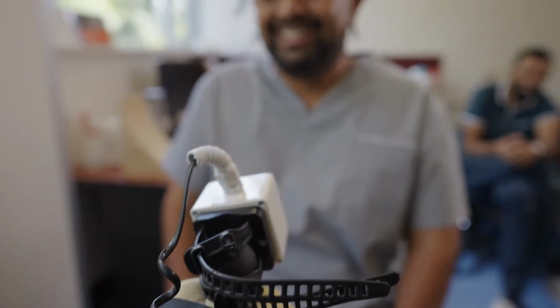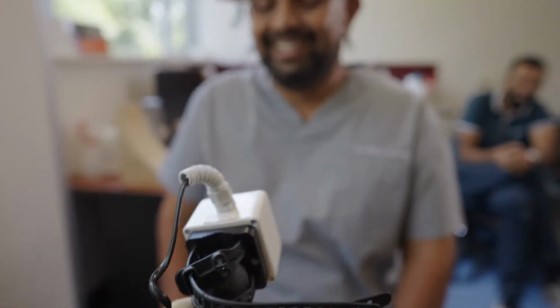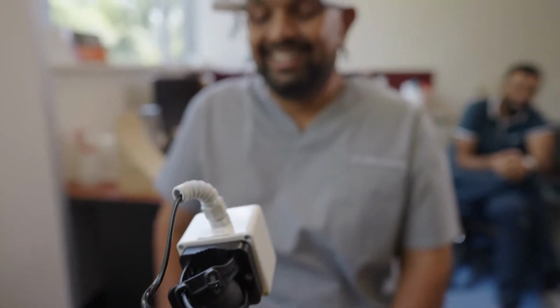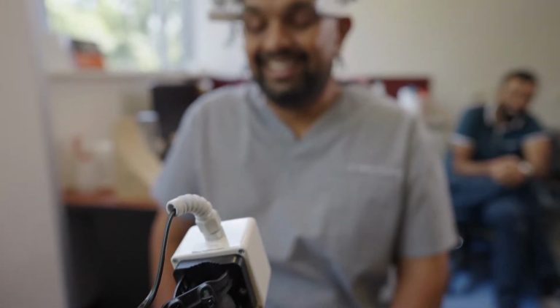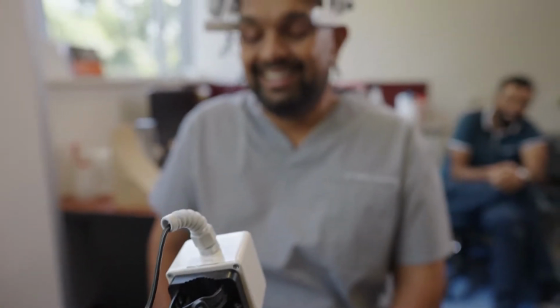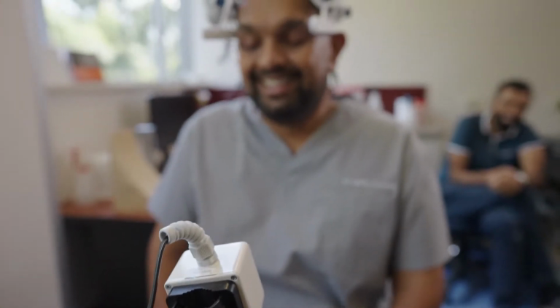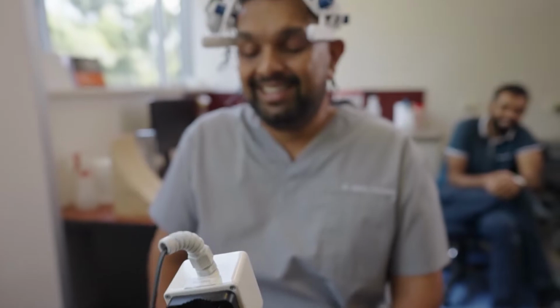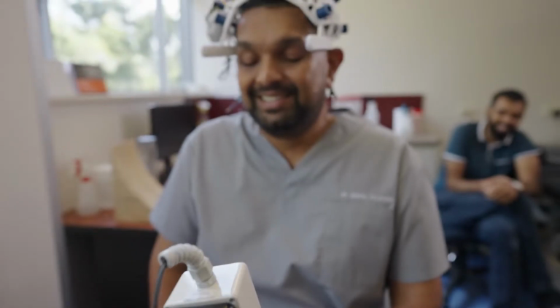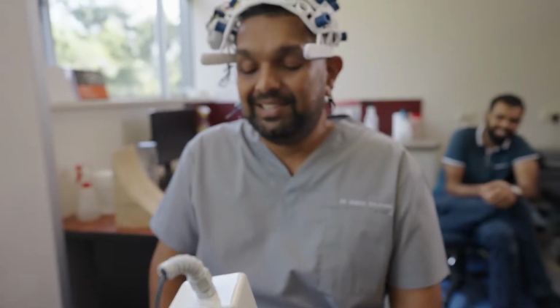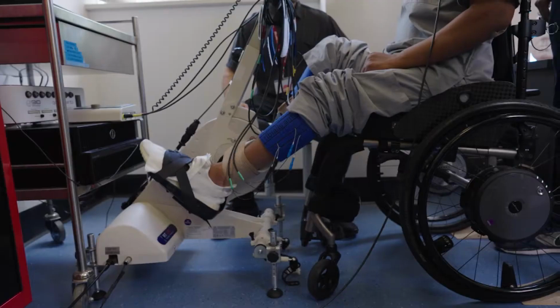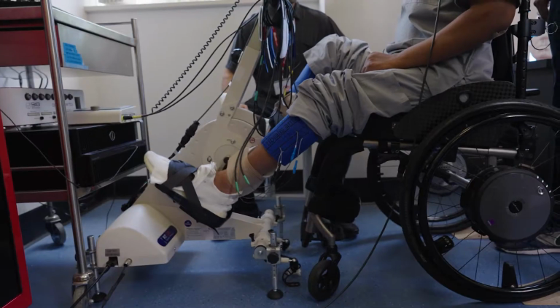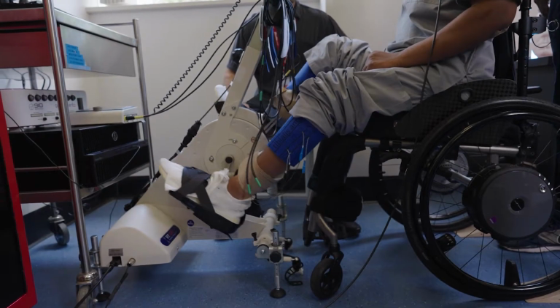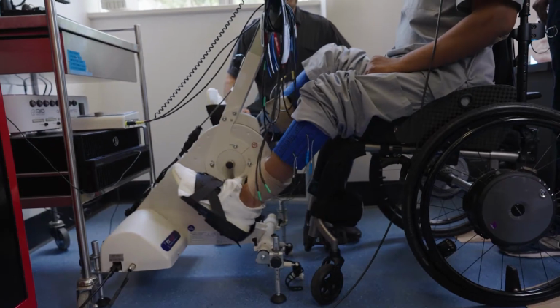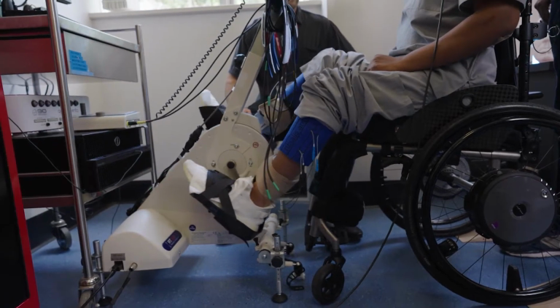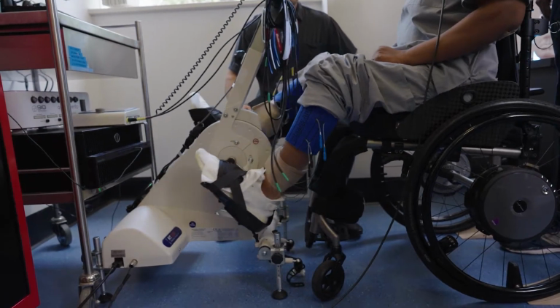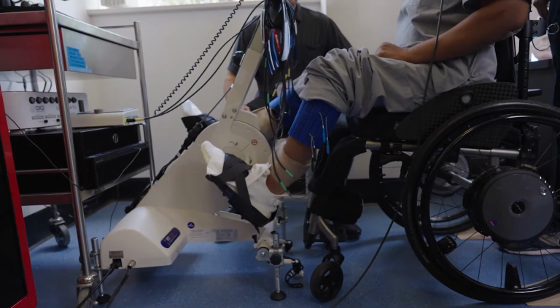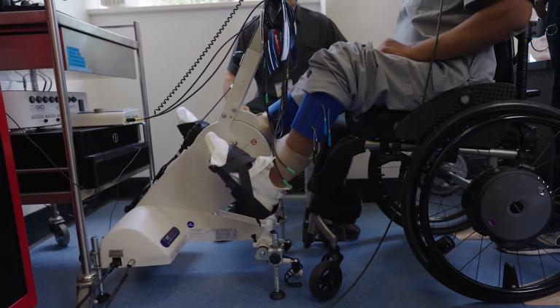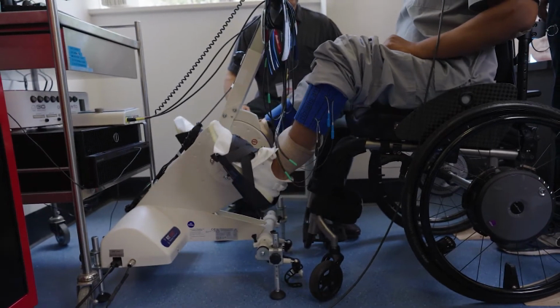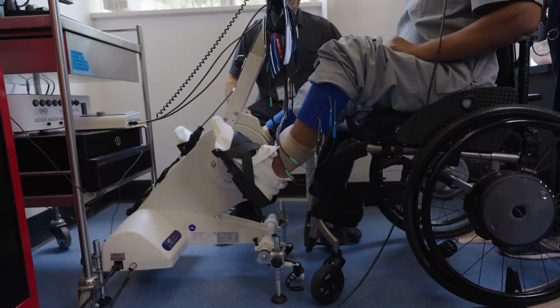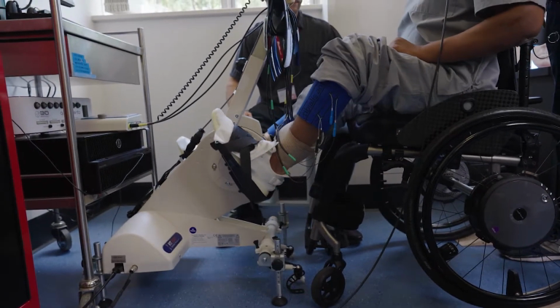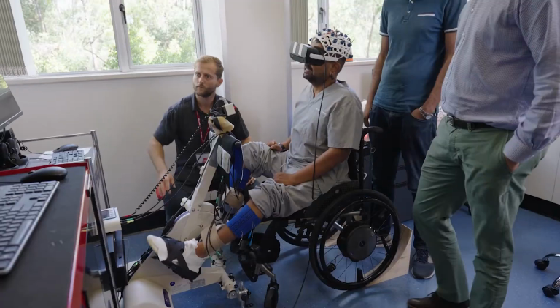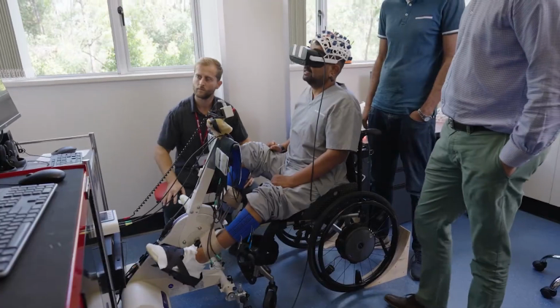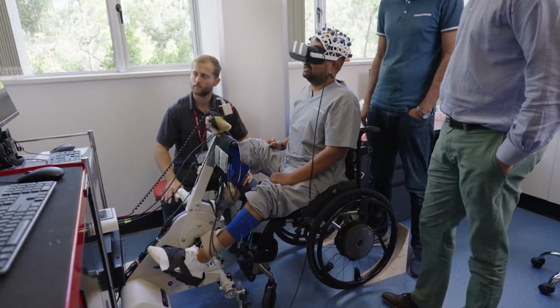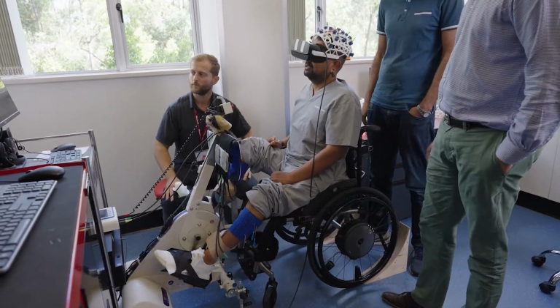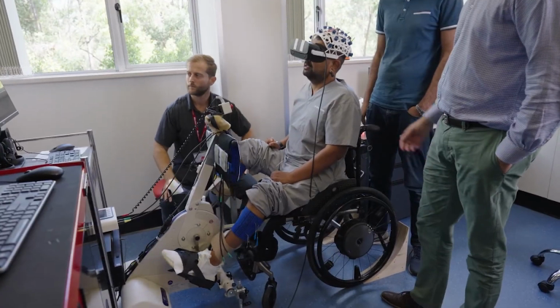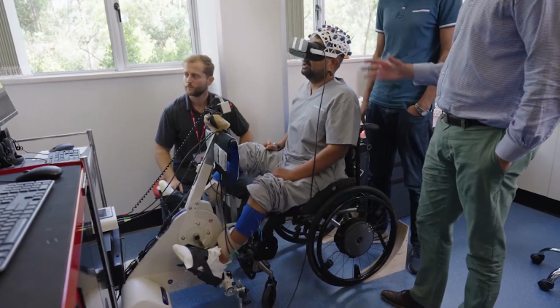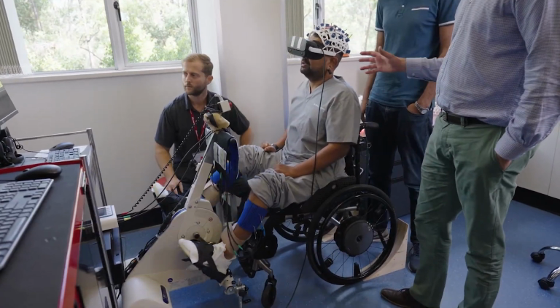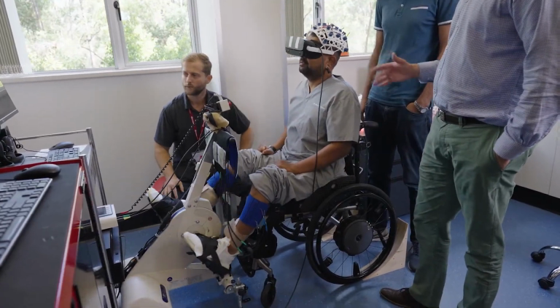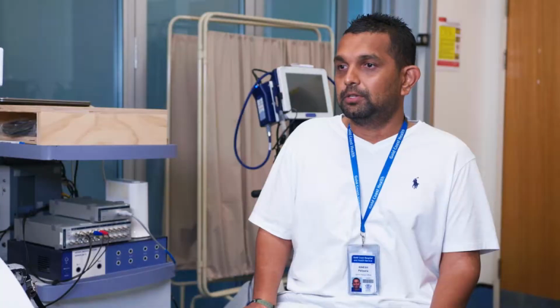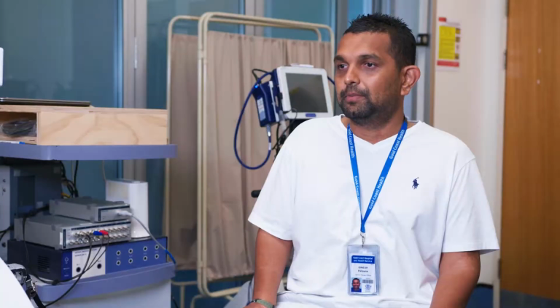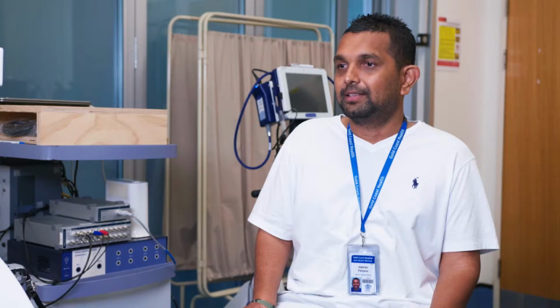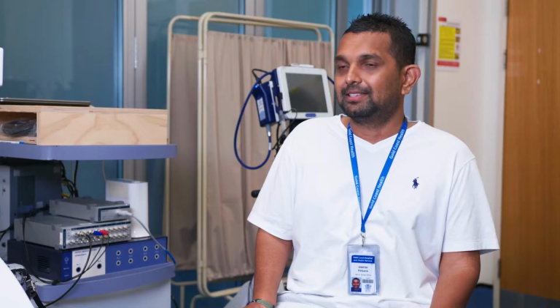So in five years I really hope to have a working therapy. Maybe in five years I'll be standing up talking to you about this.